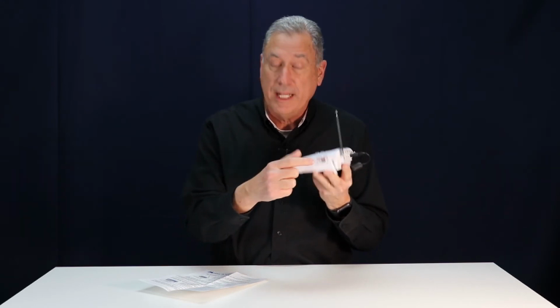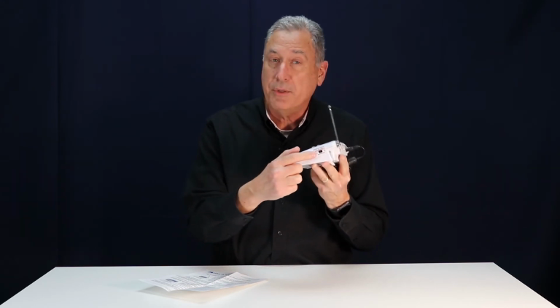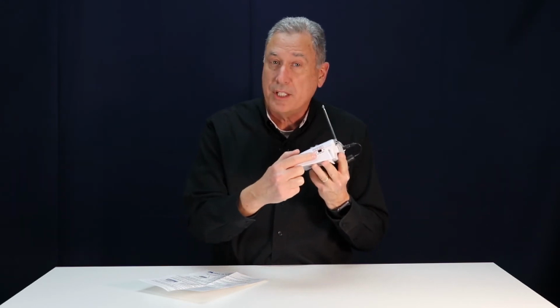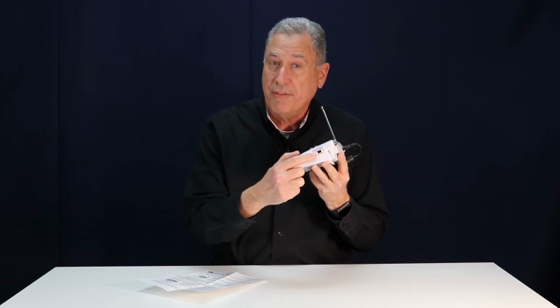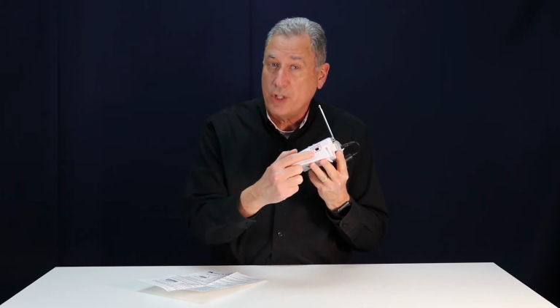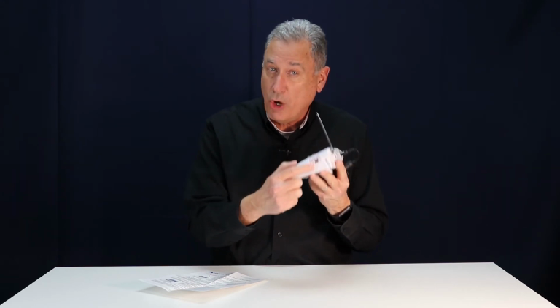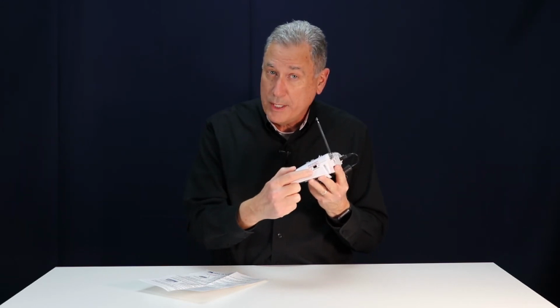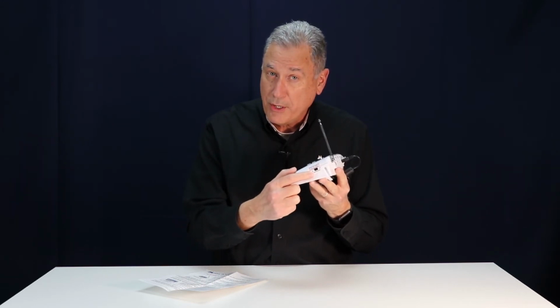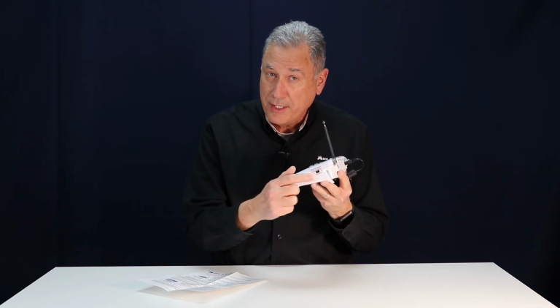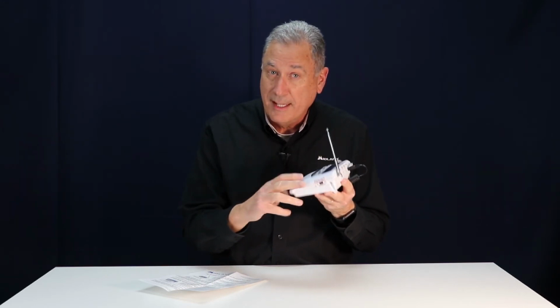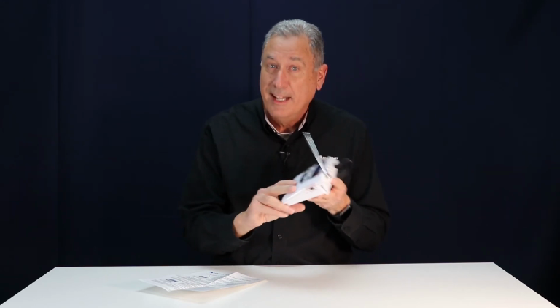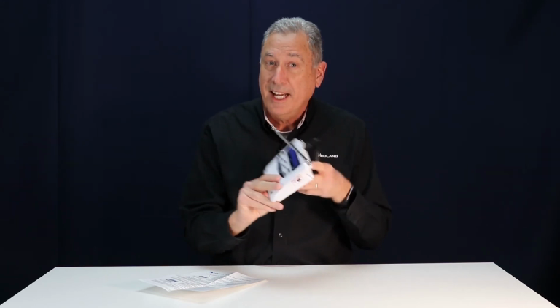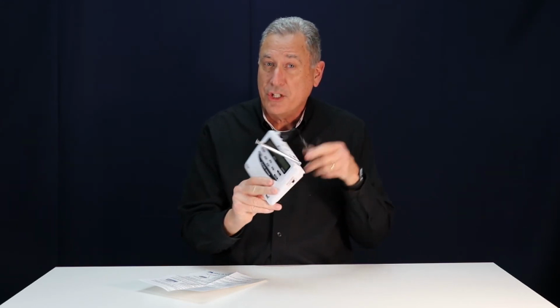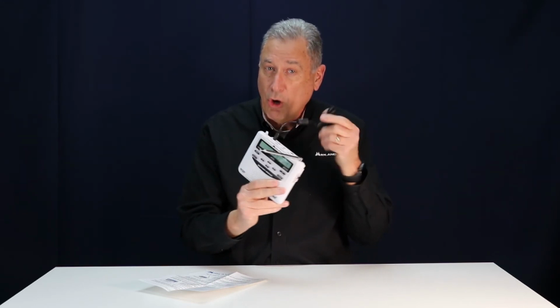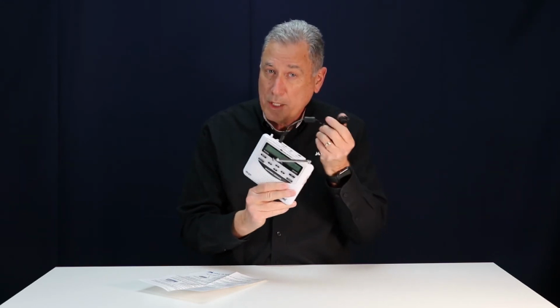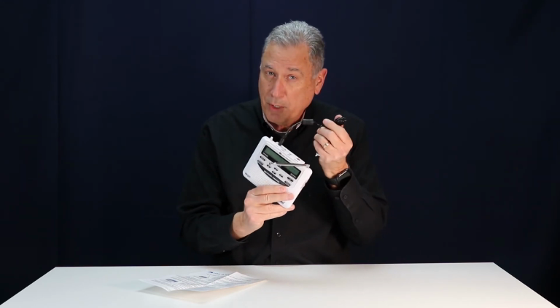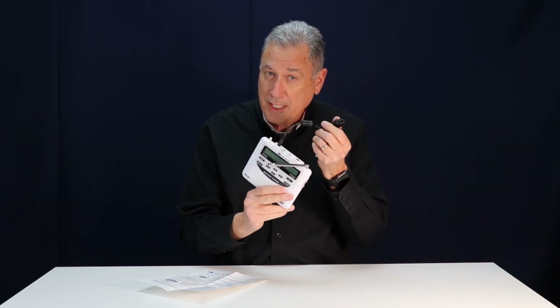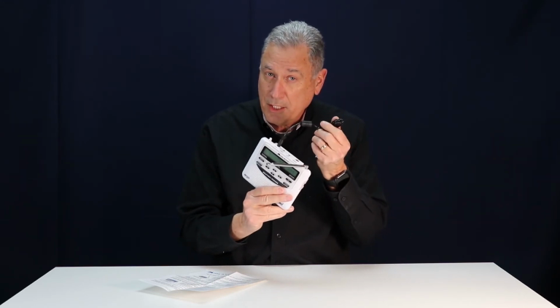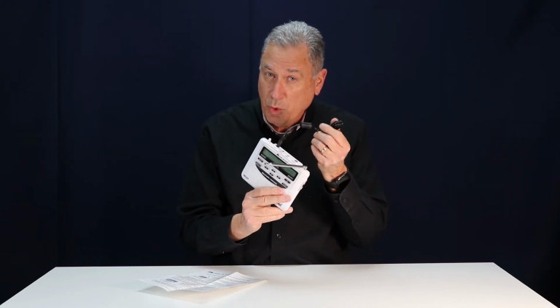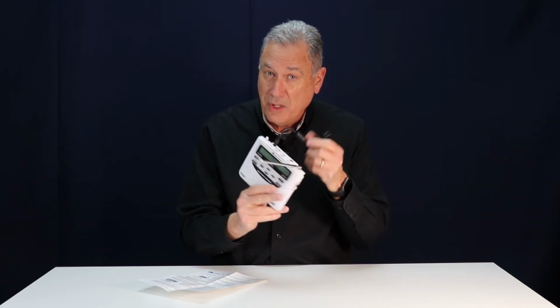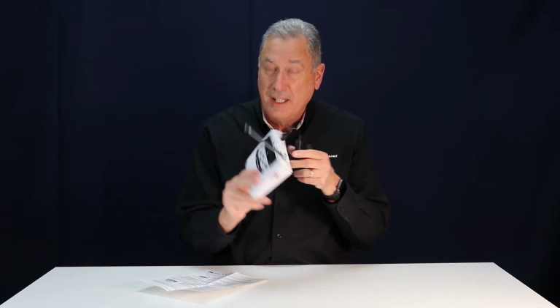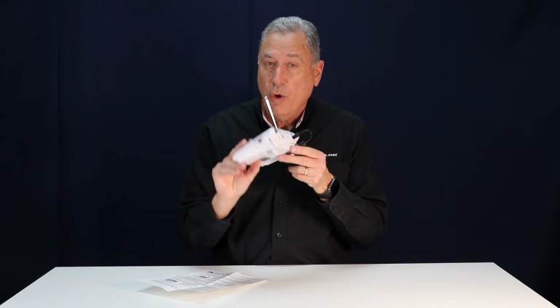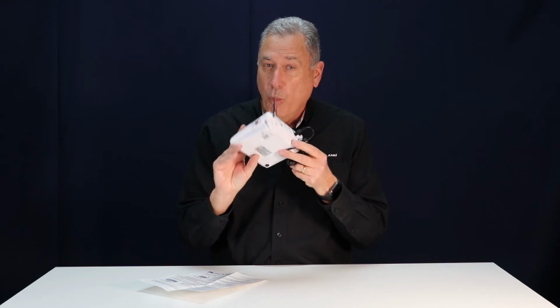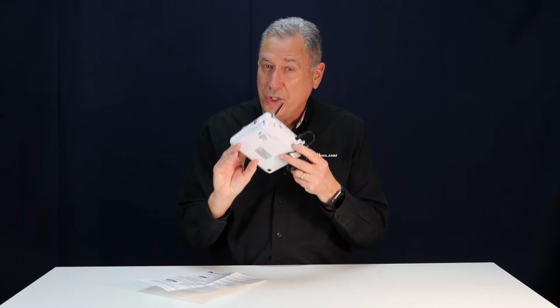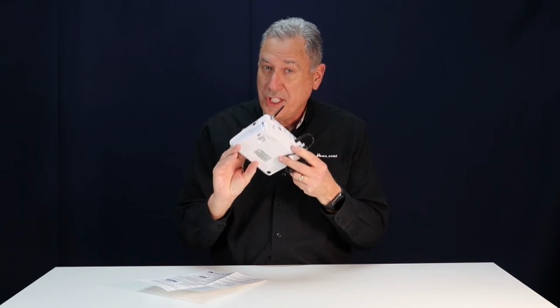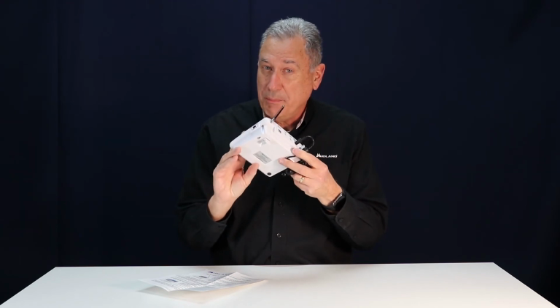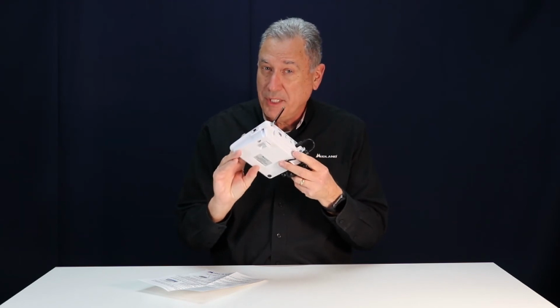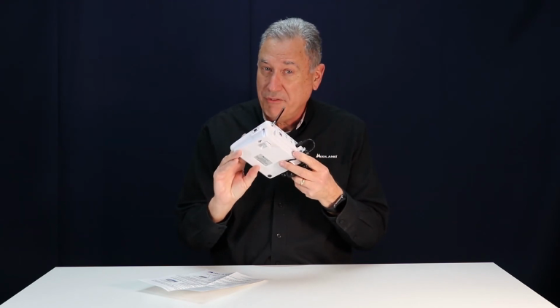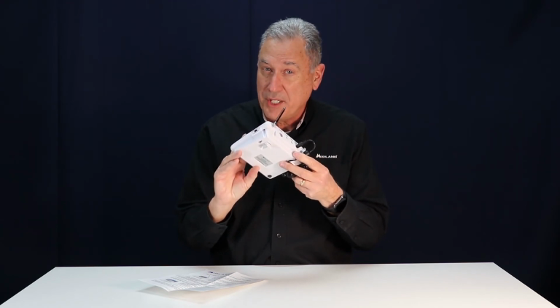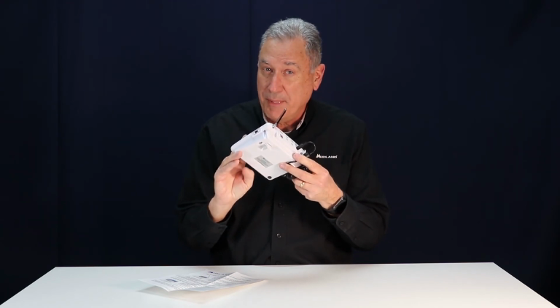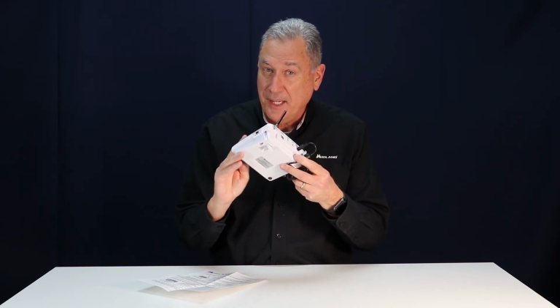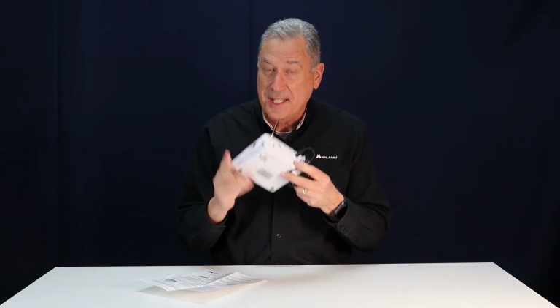The radio itself is always on, it's always plugged into the wall. Once a year, put in fresh batteries.